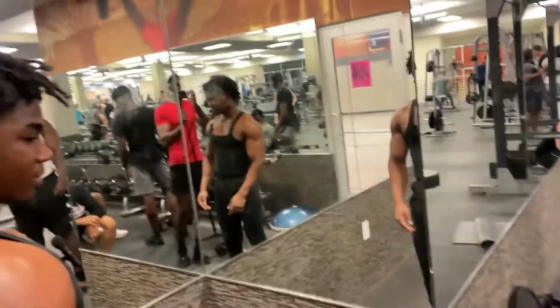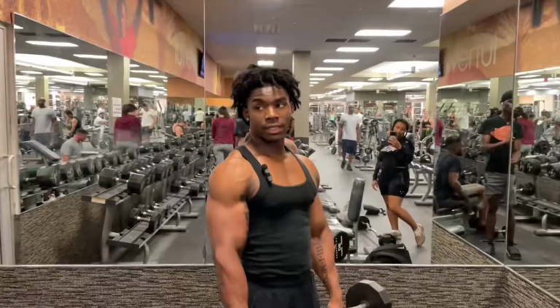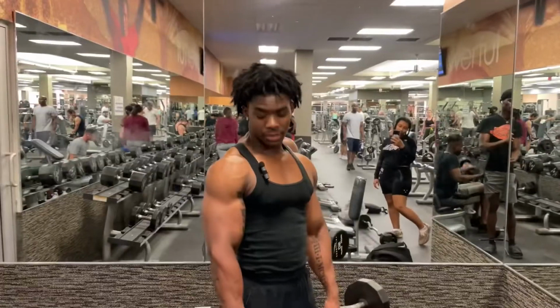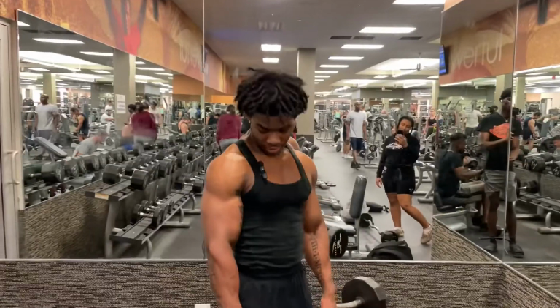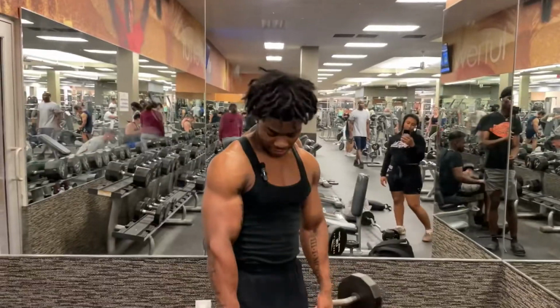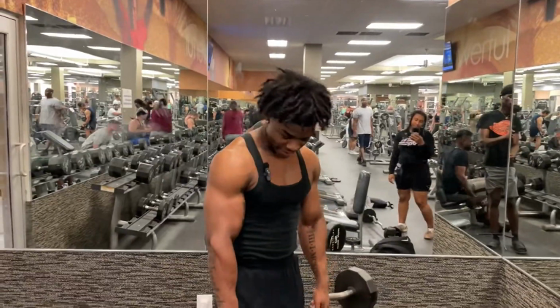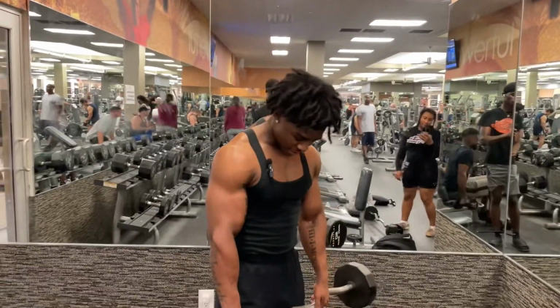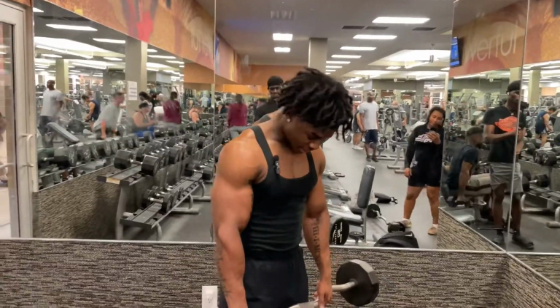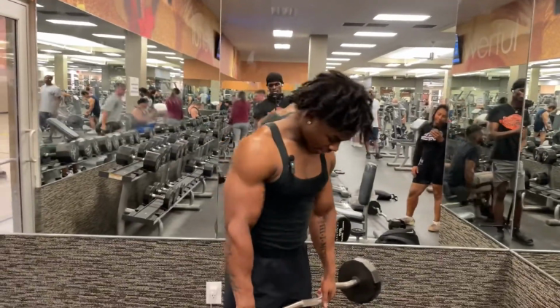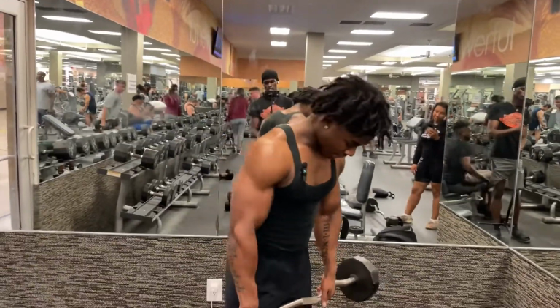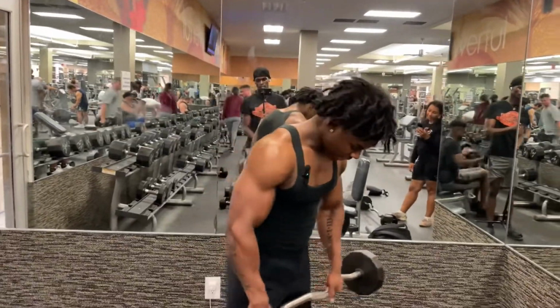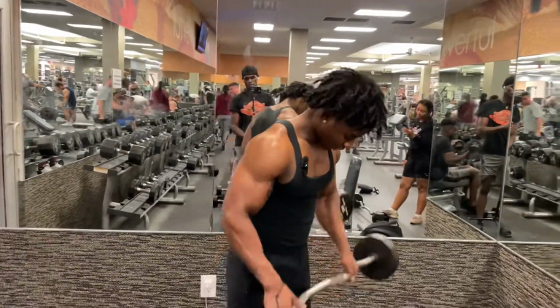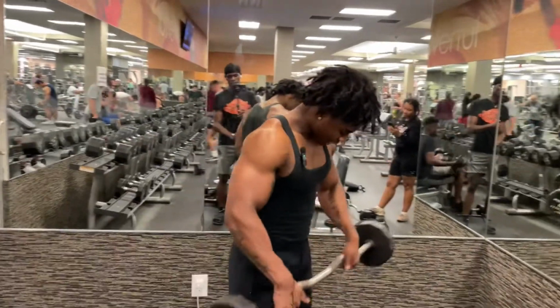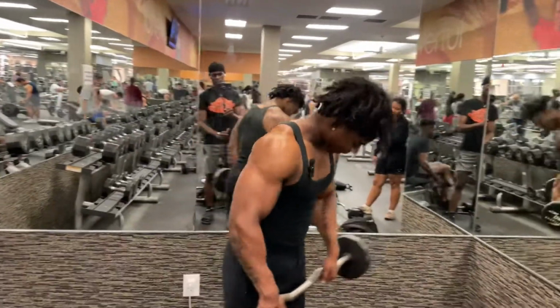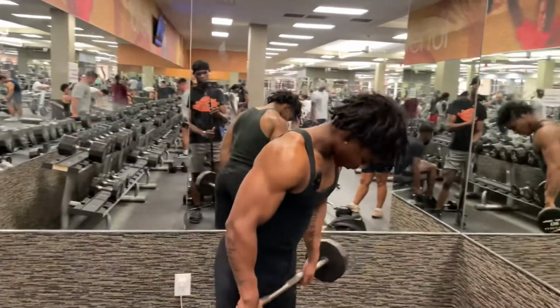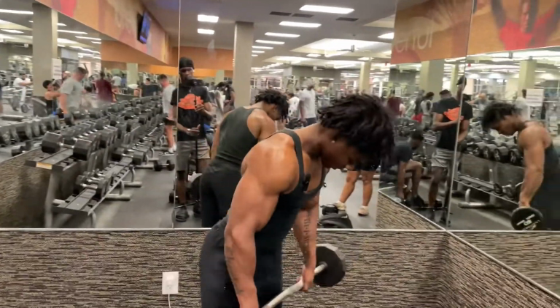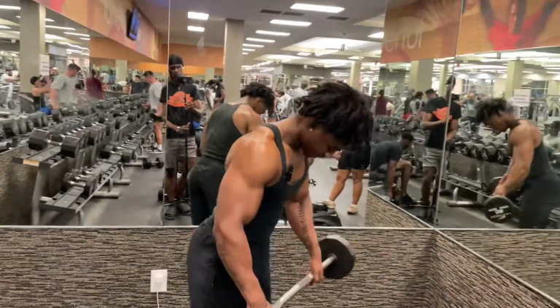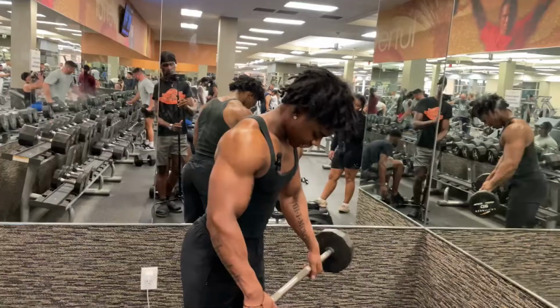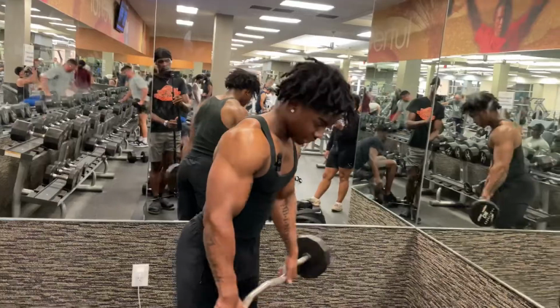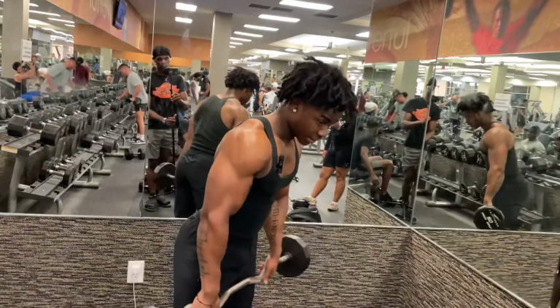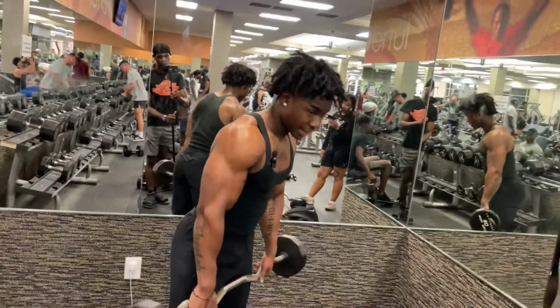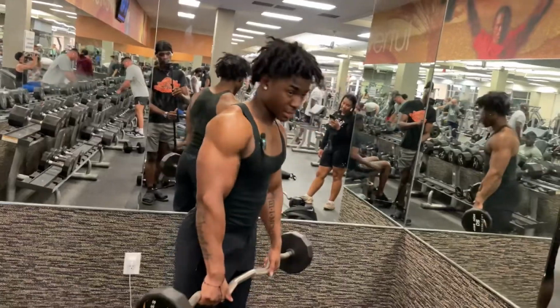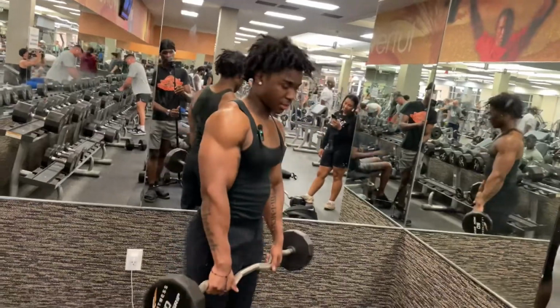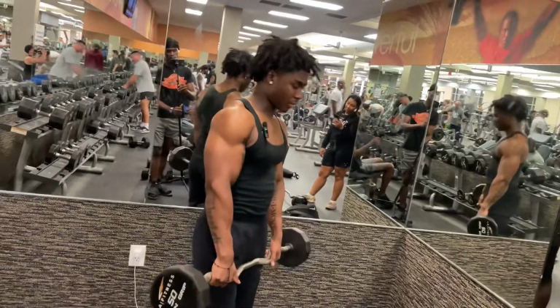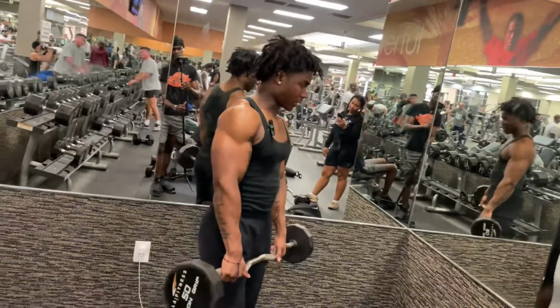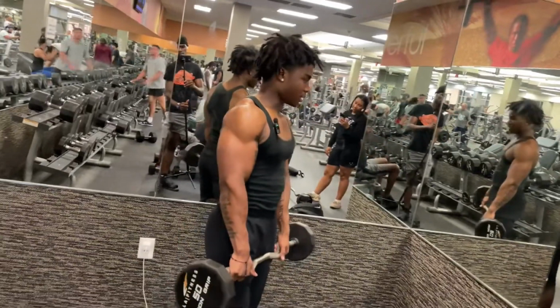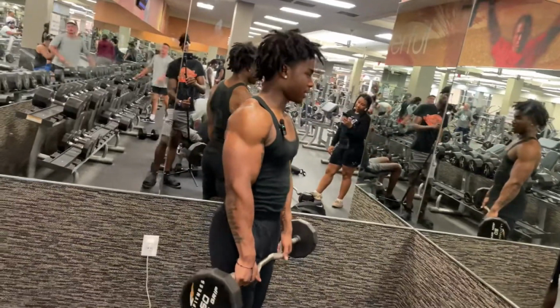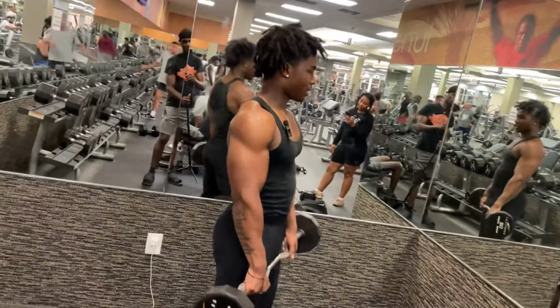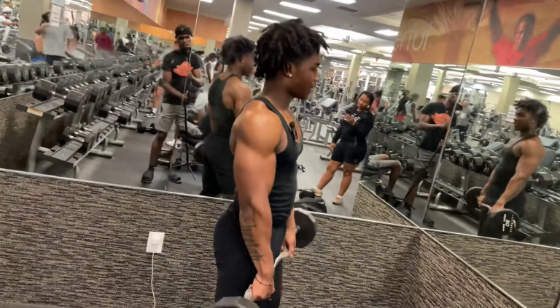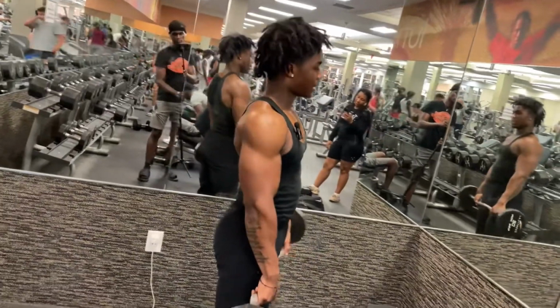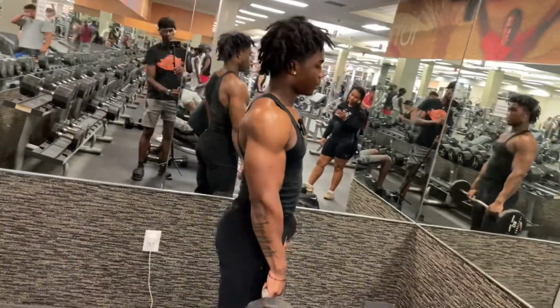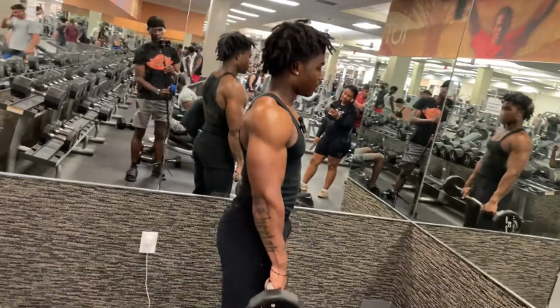This last set — I did three sets but I didn't record my other sets — but yeah, last set of the reverse curls, 15 reps.